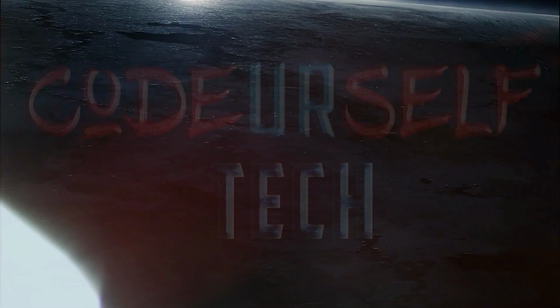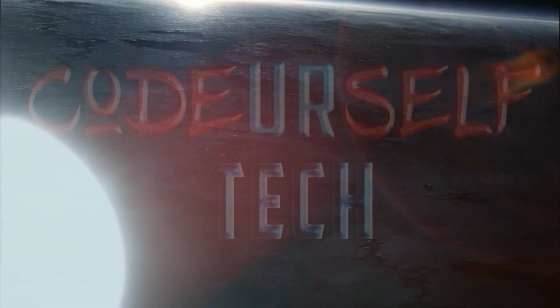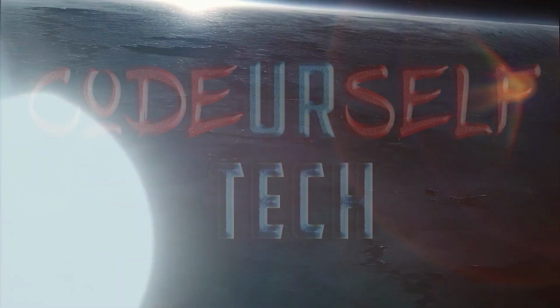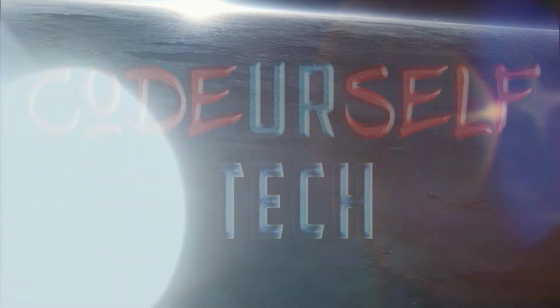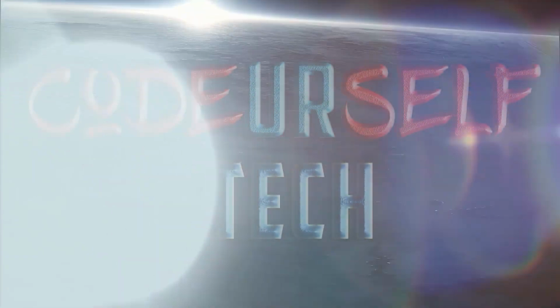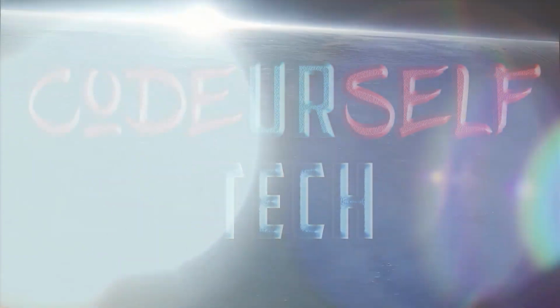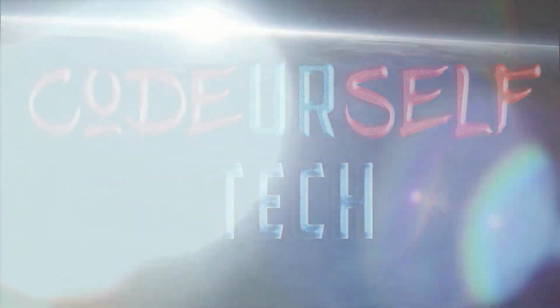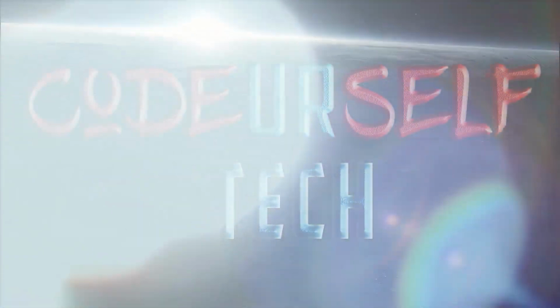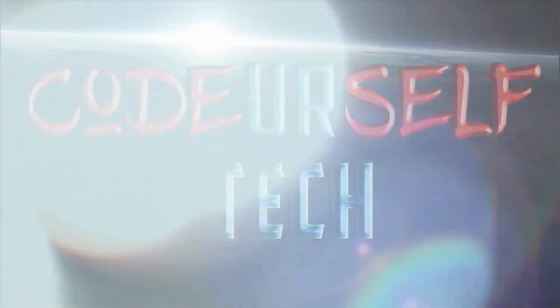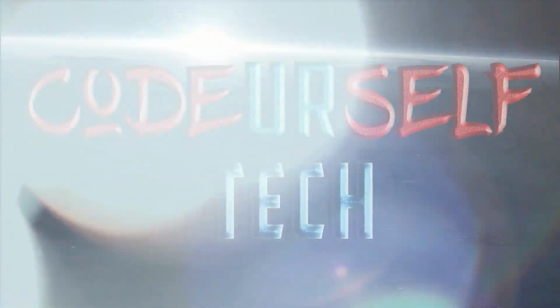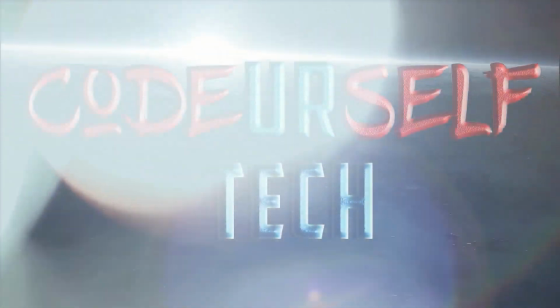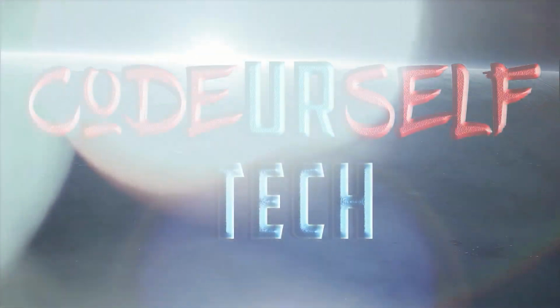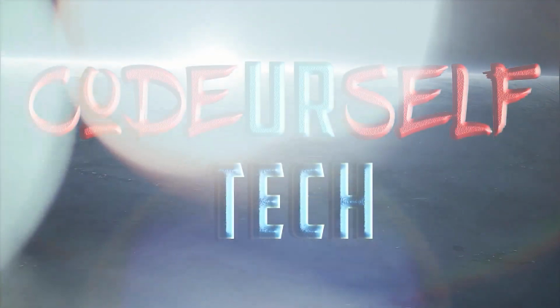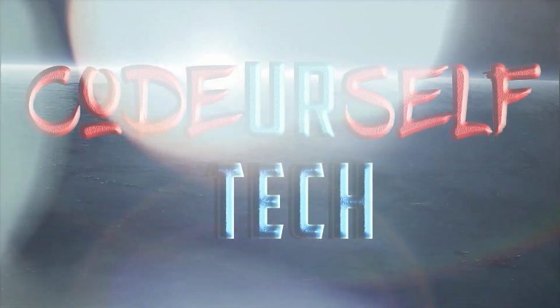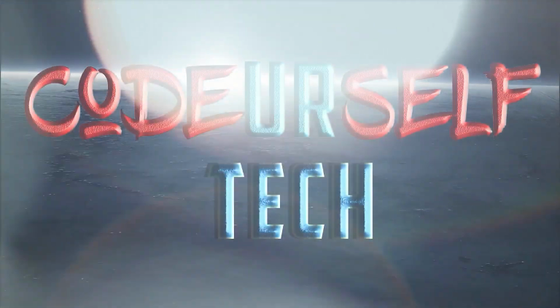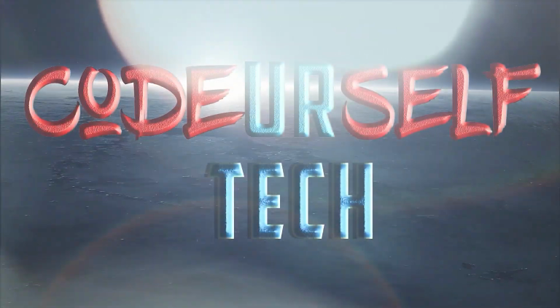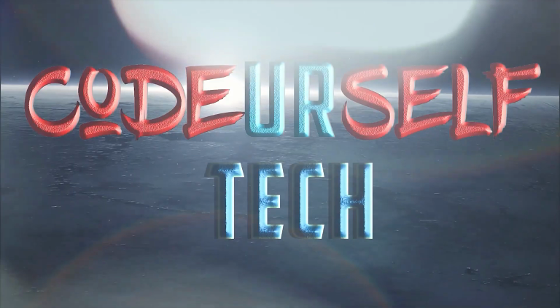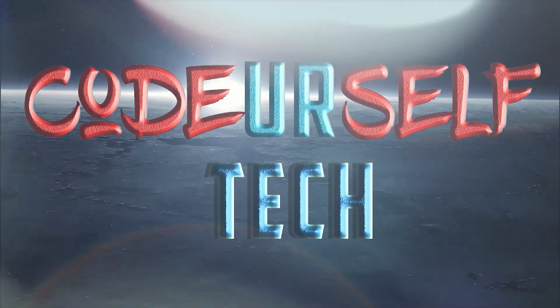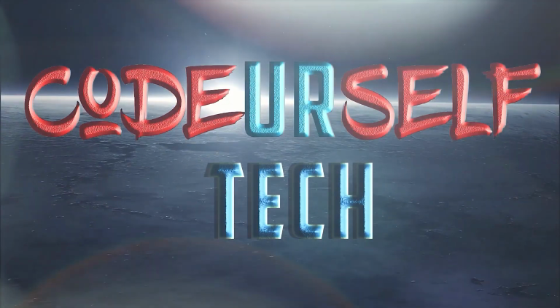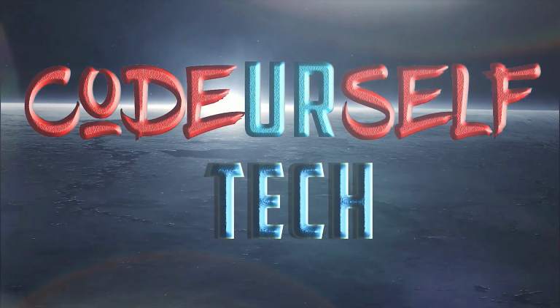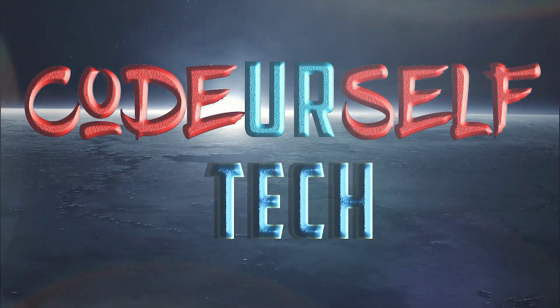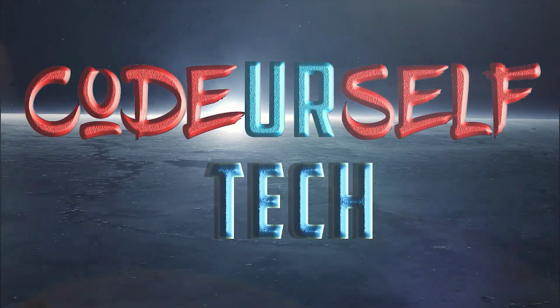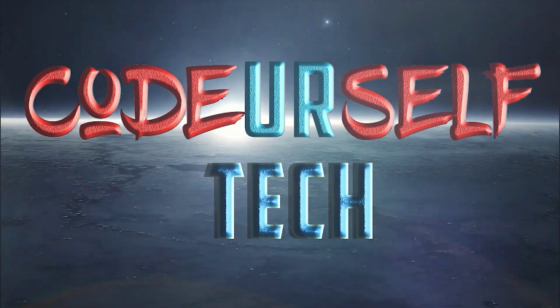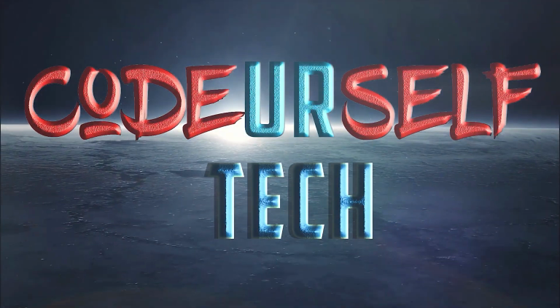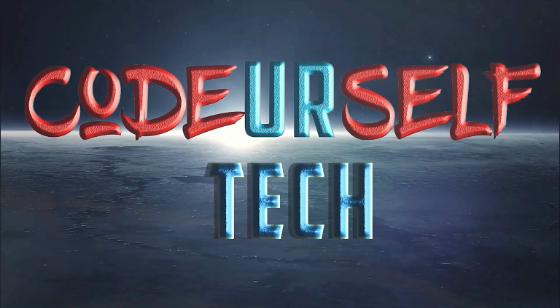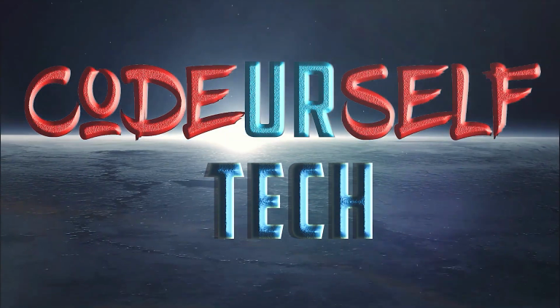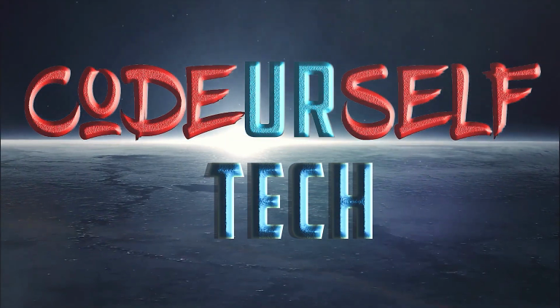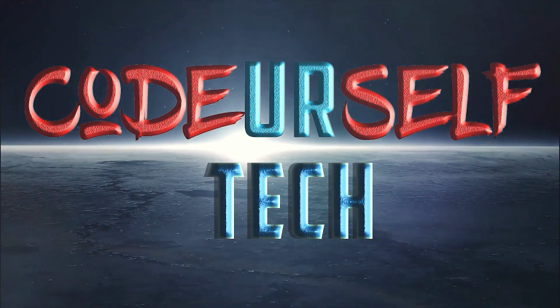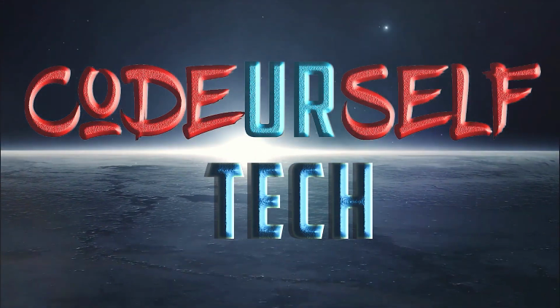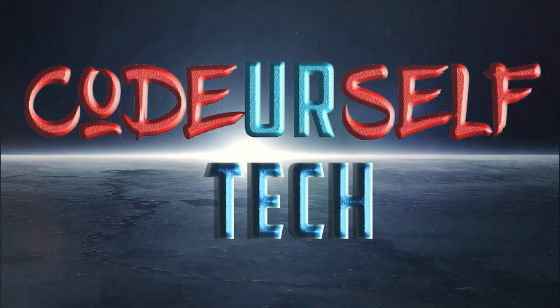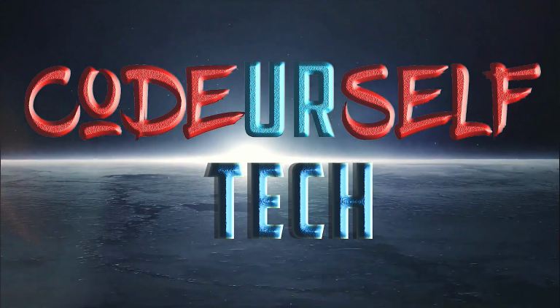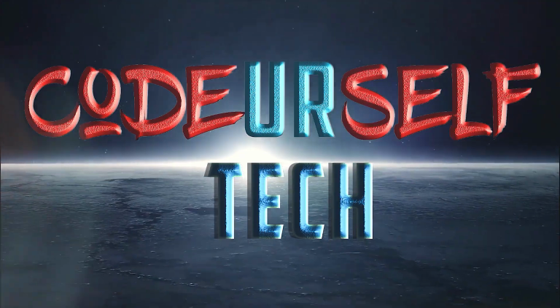Hi, I'm Nanda and you're watching Code Yourself Tech.